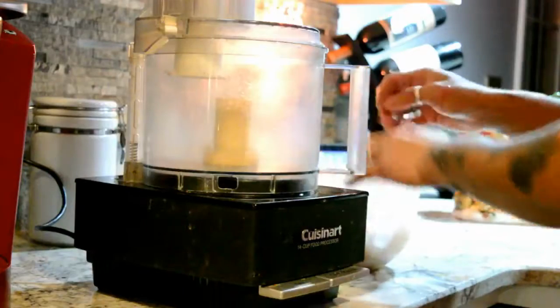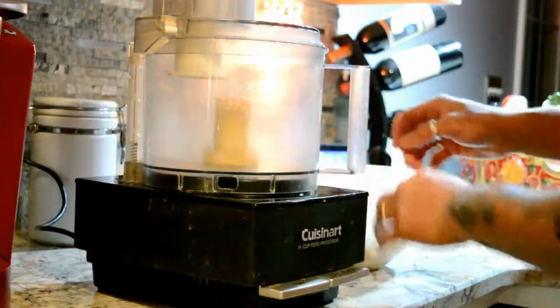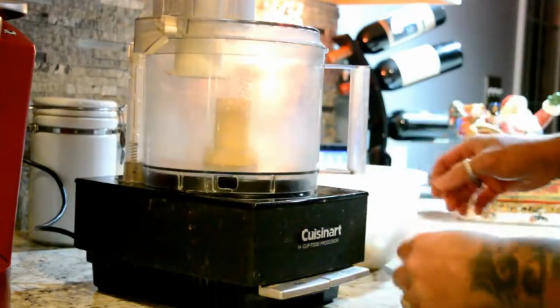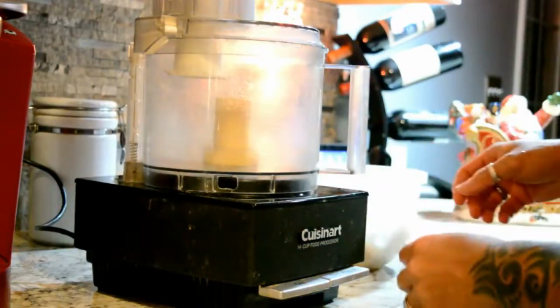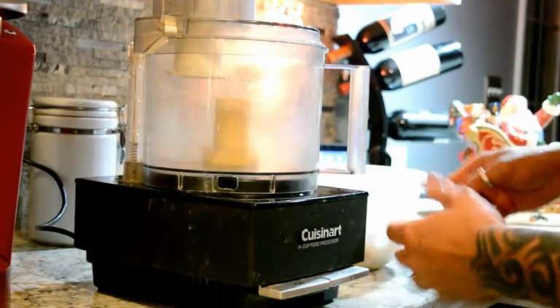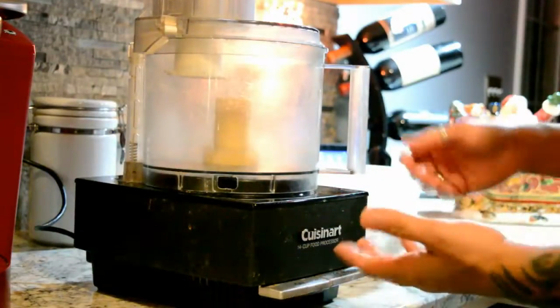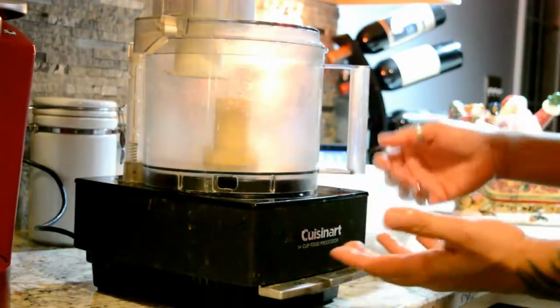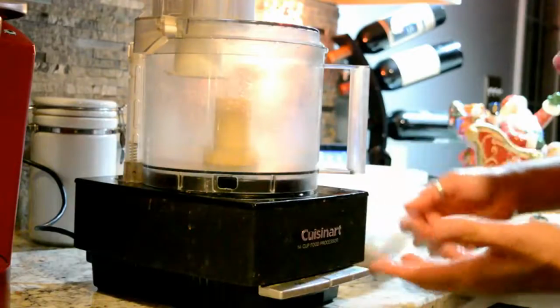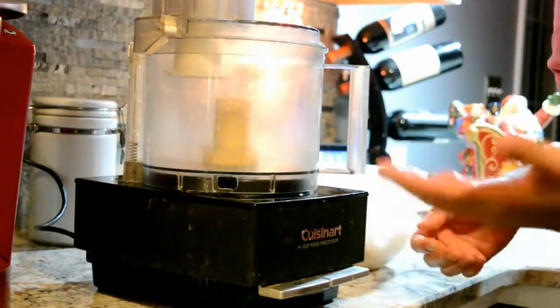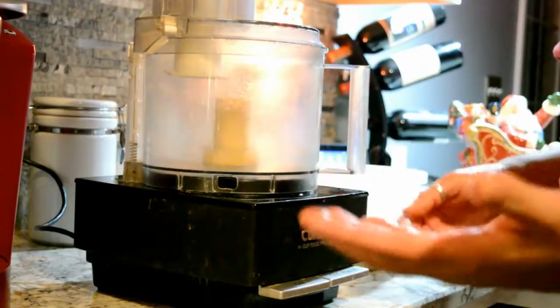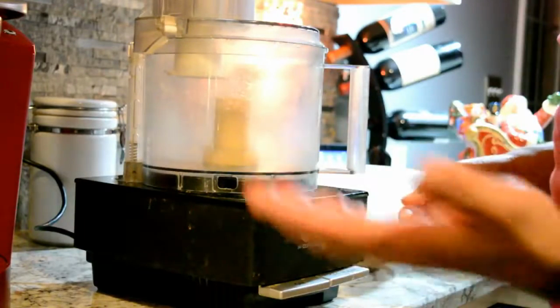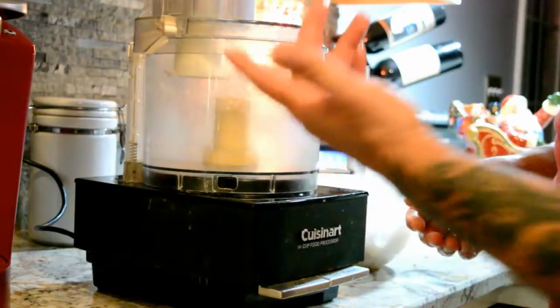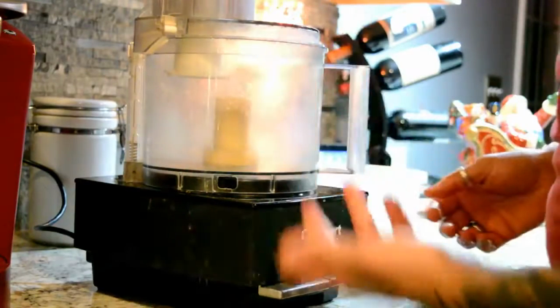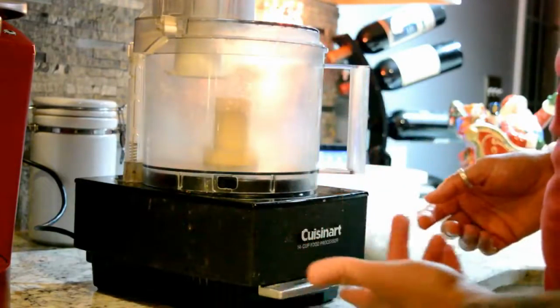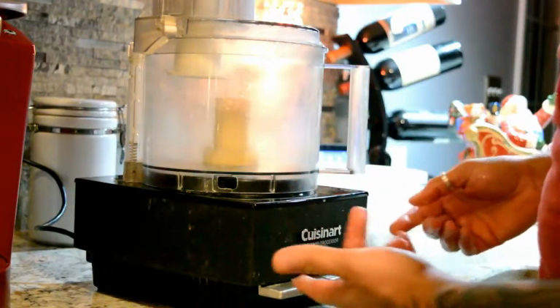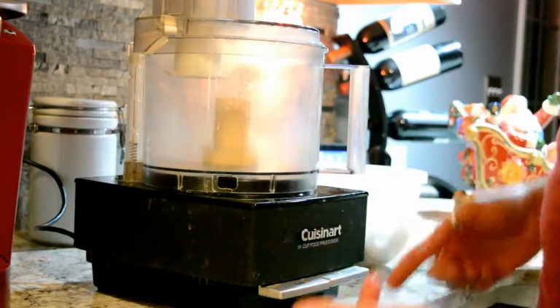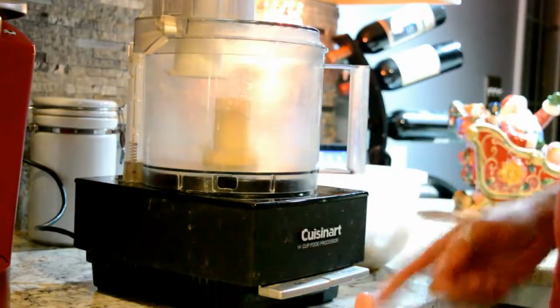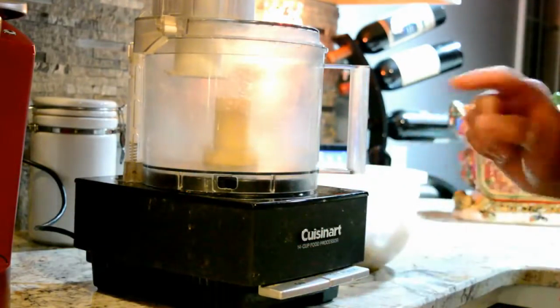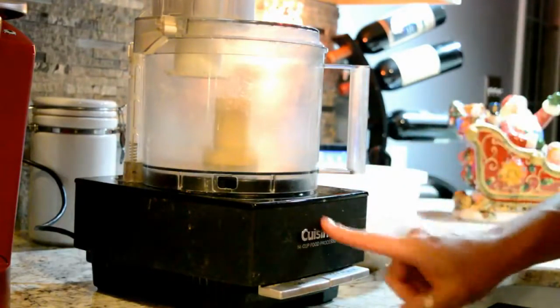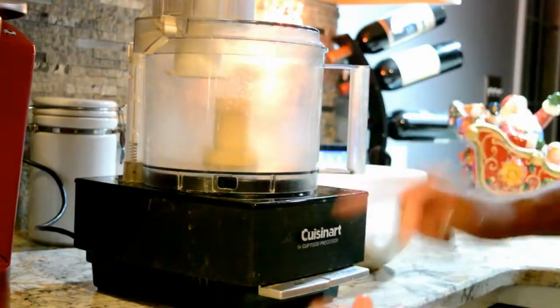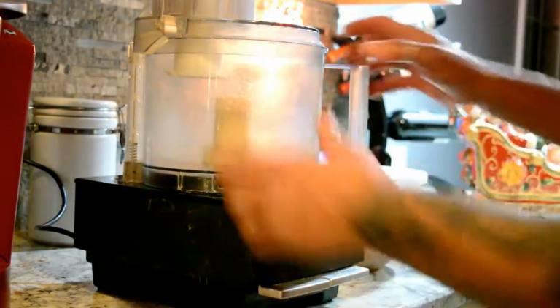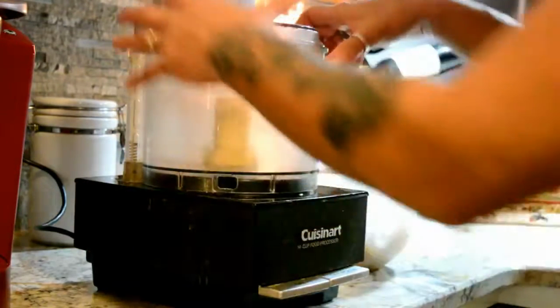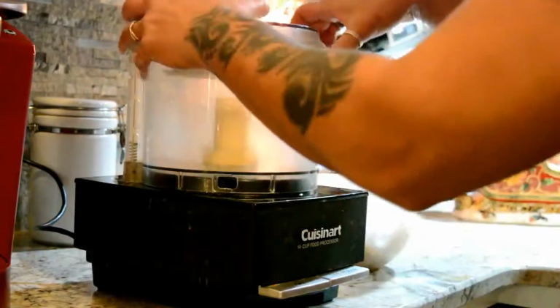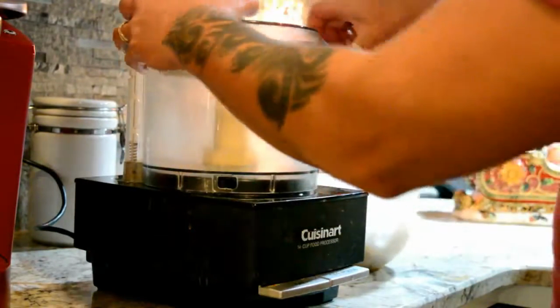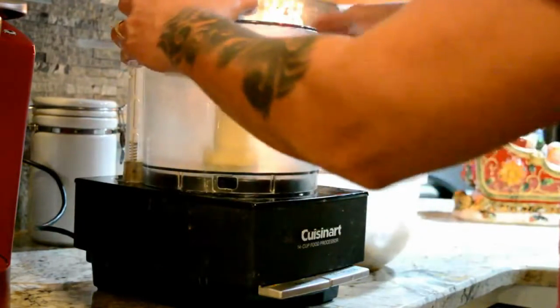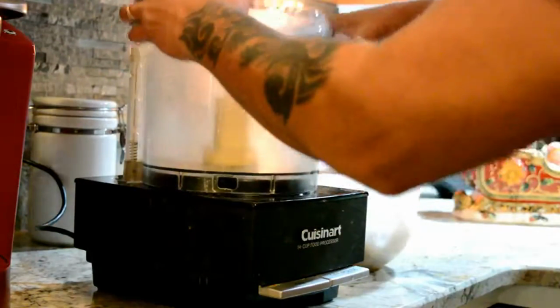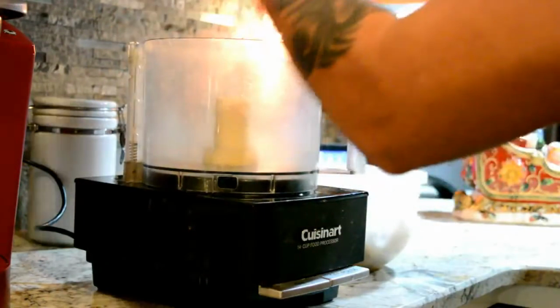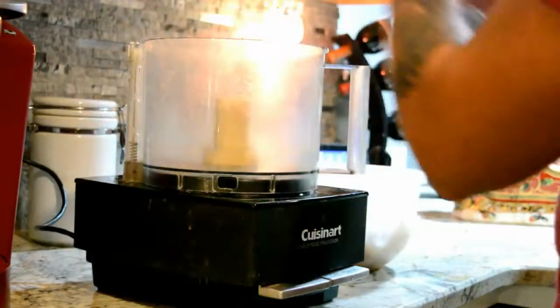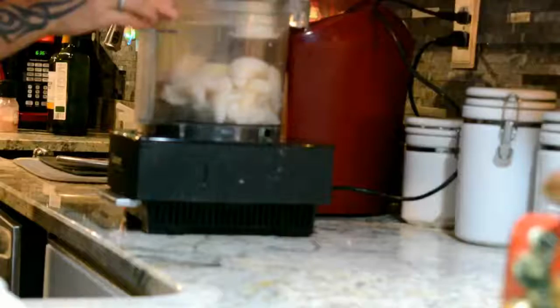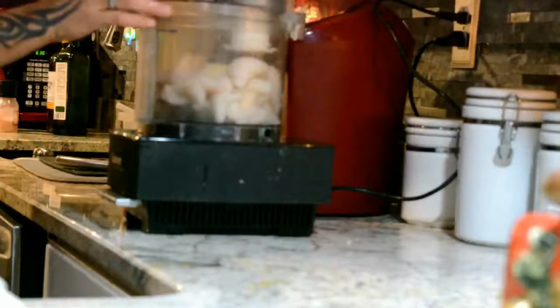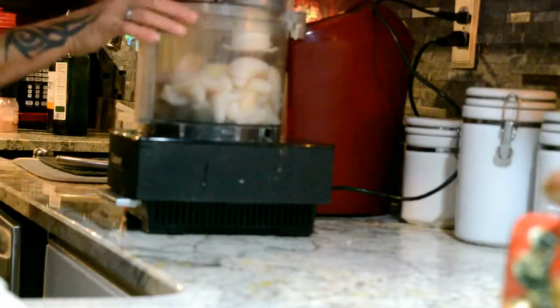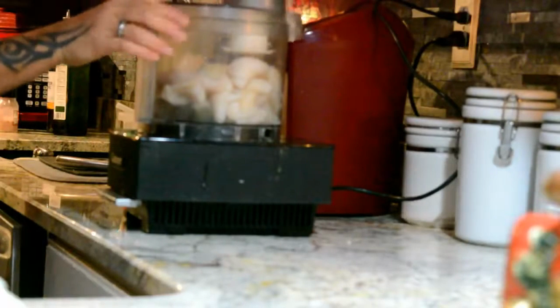So now what we're going to do is take the fish and put it into the Cuisinart. Give it a whirl.